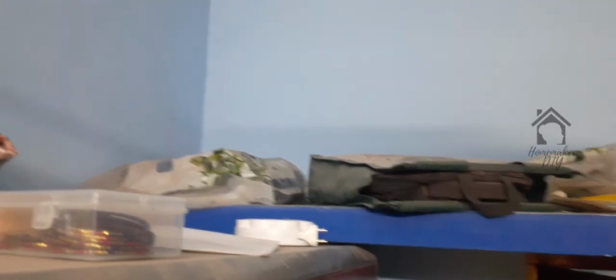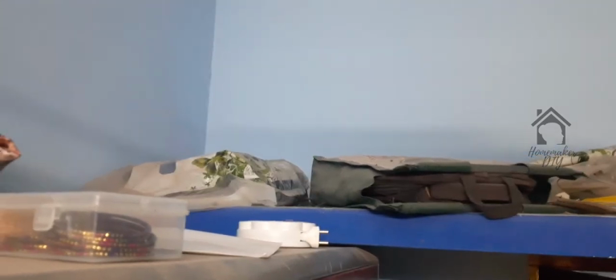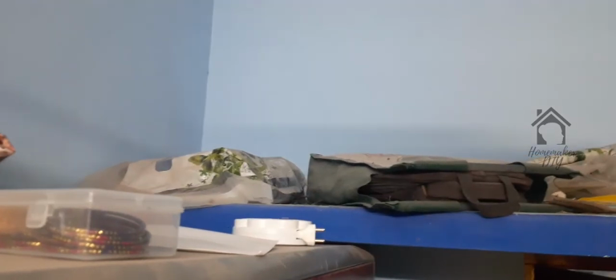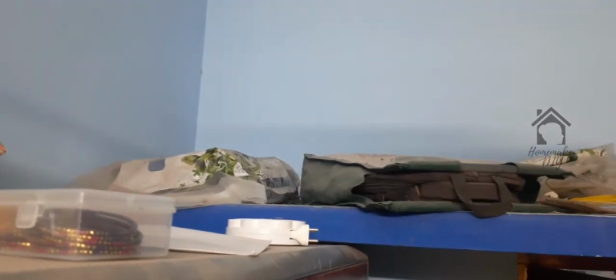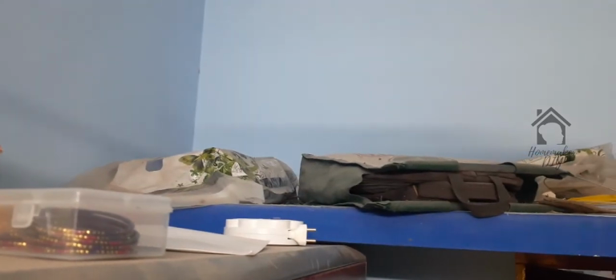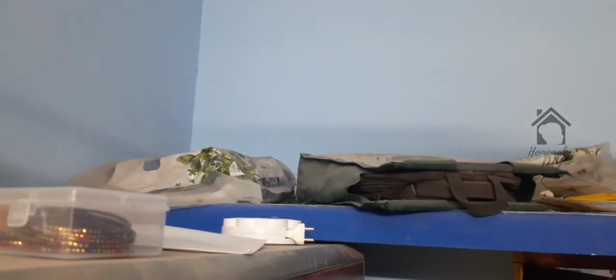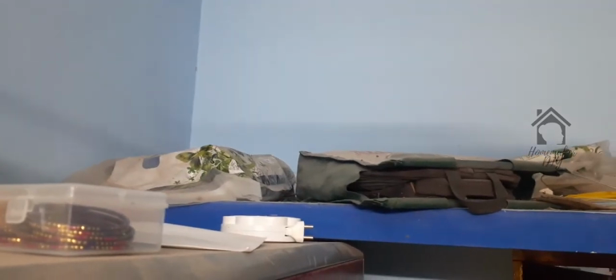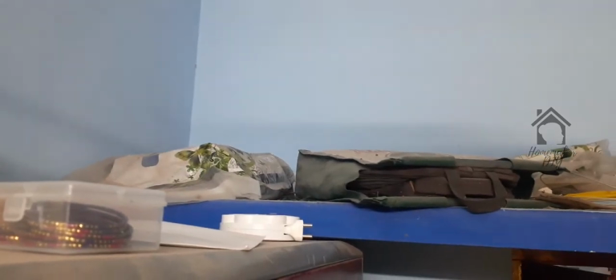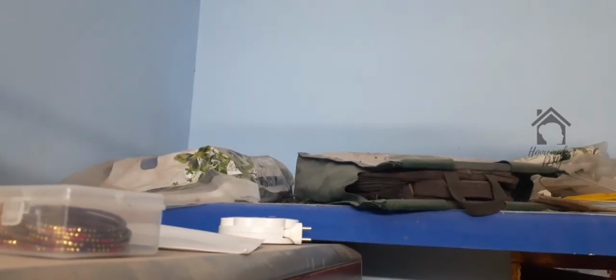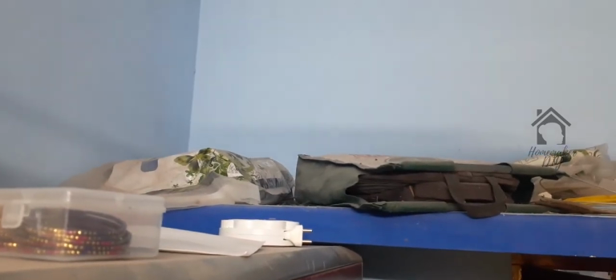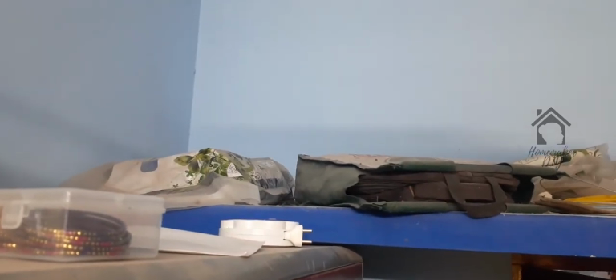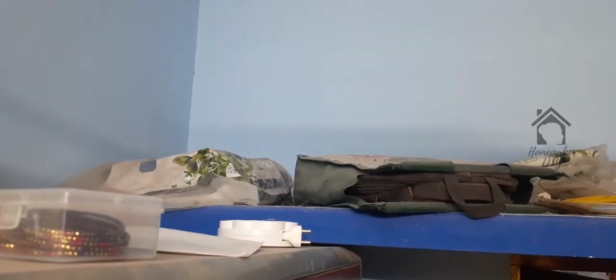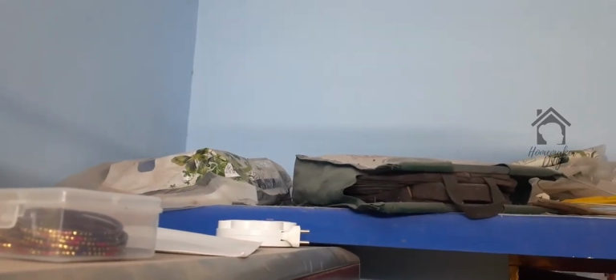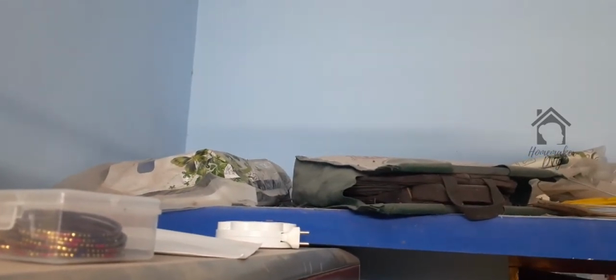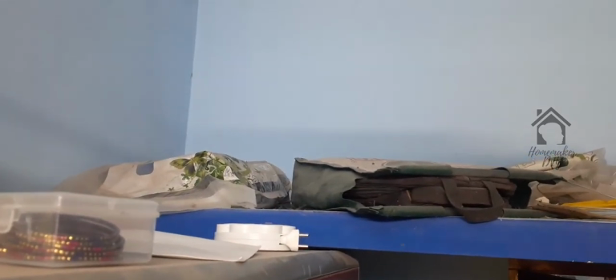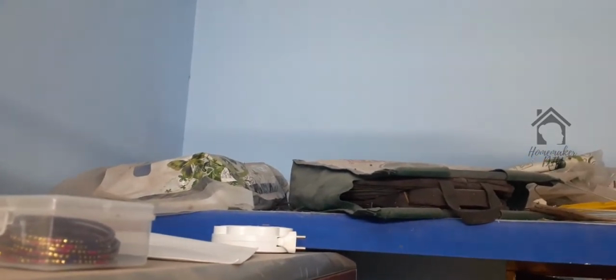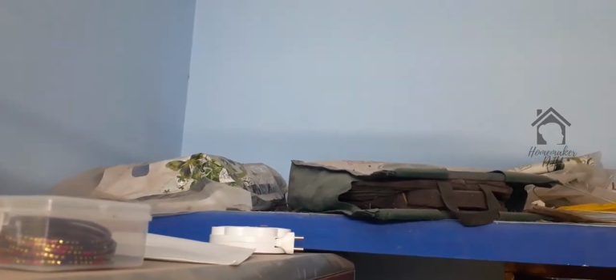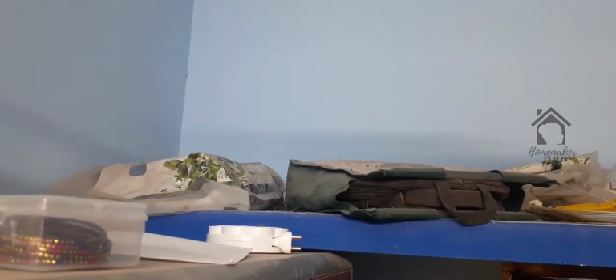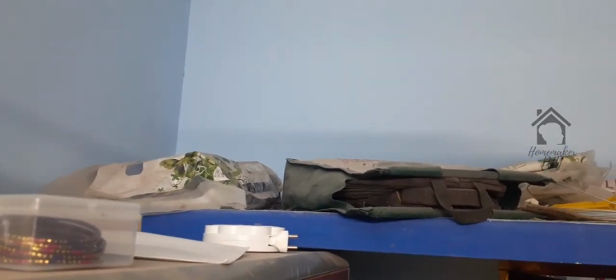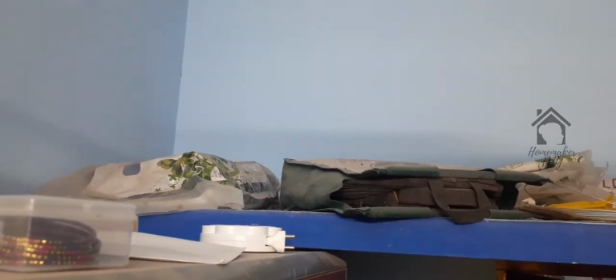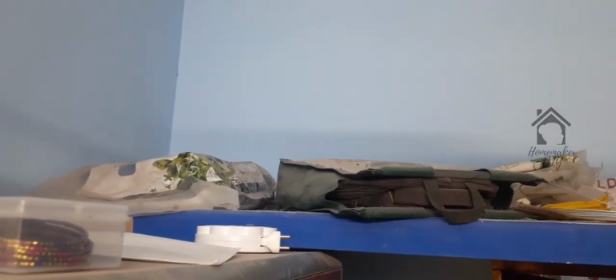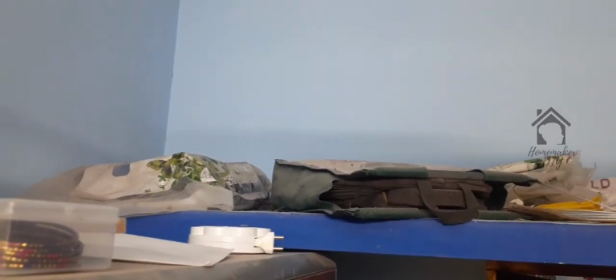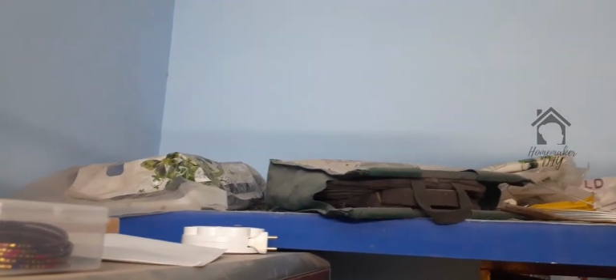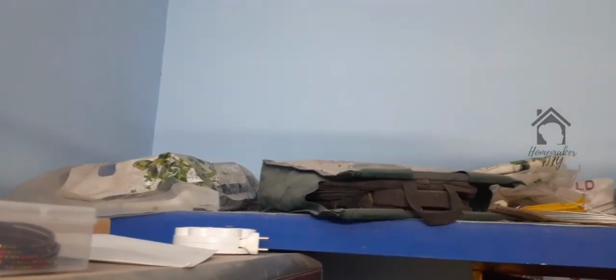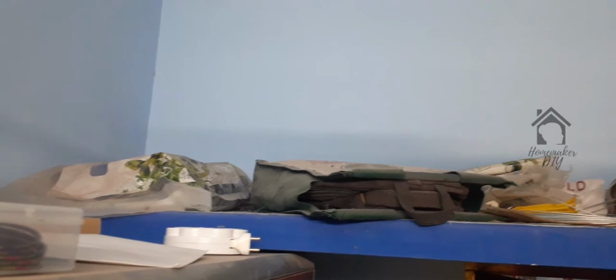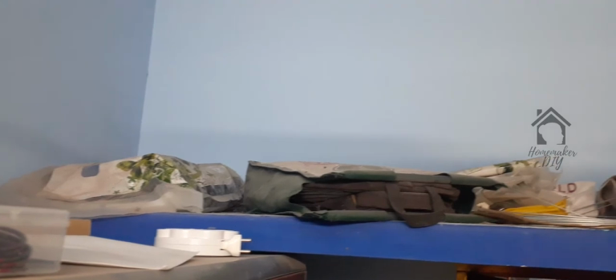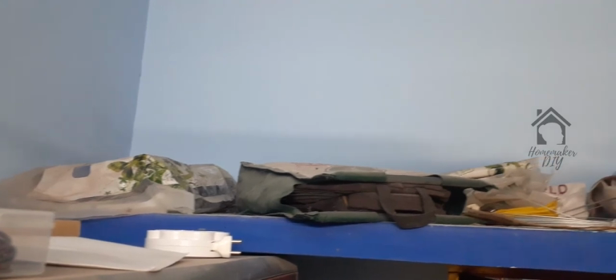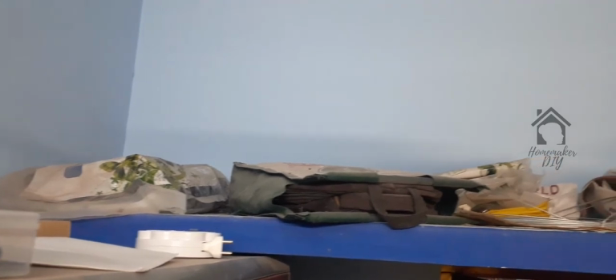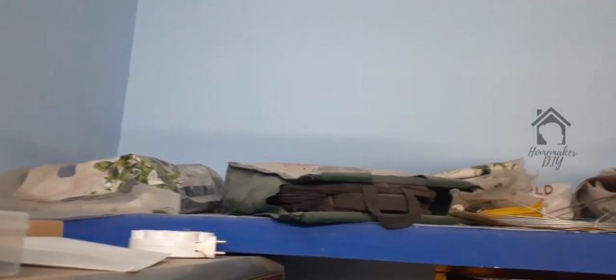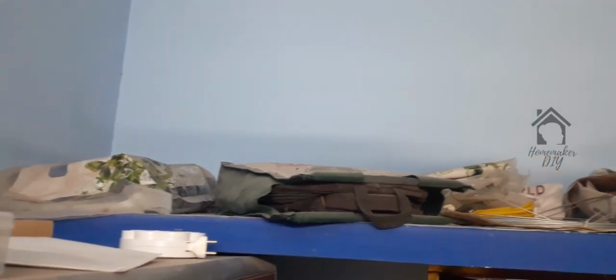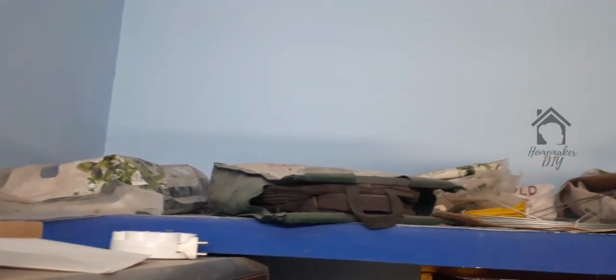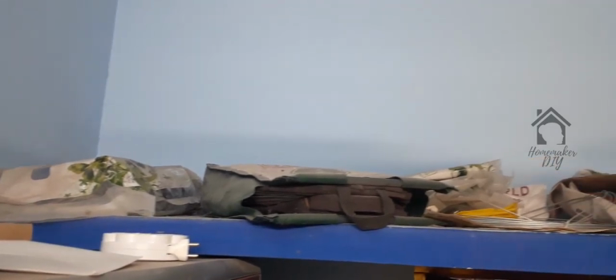Hi! Welcome to Homemaker Dai! Today I'm going to talk about organizing things.